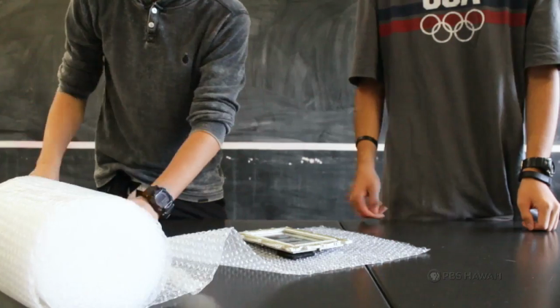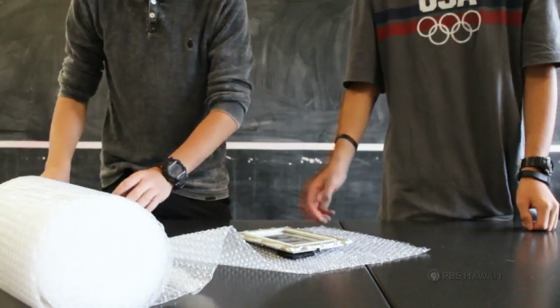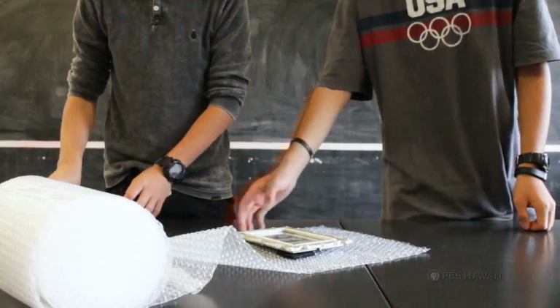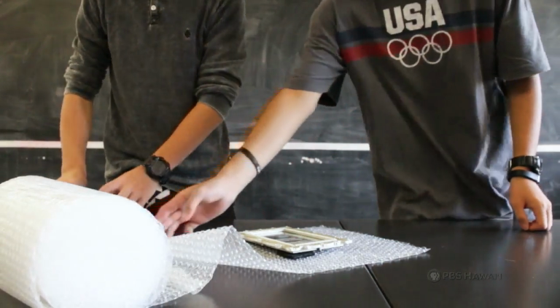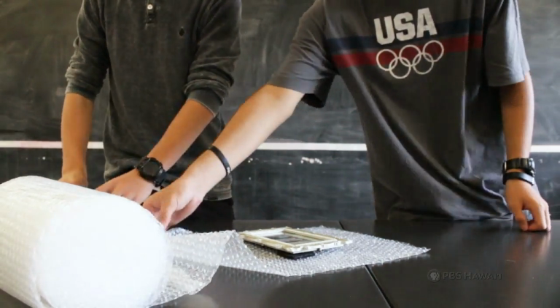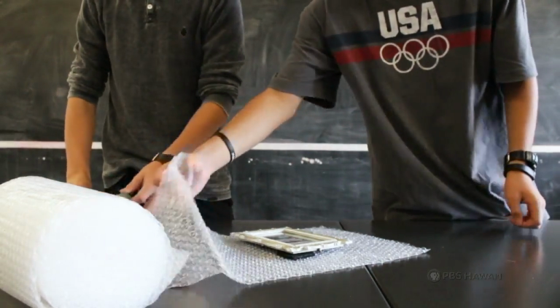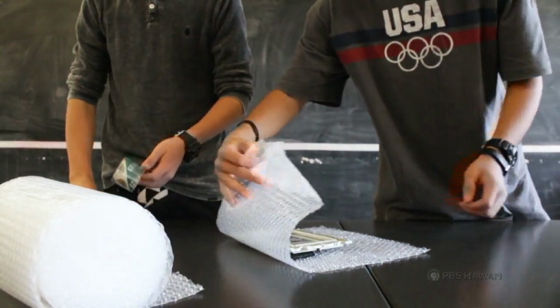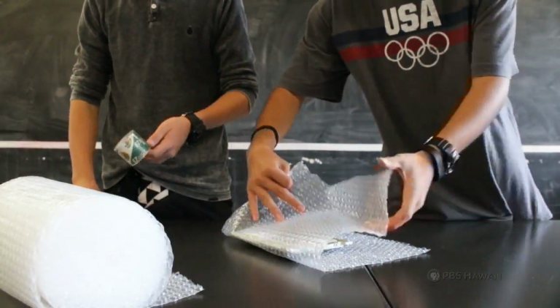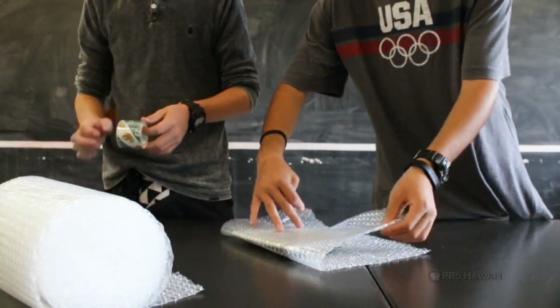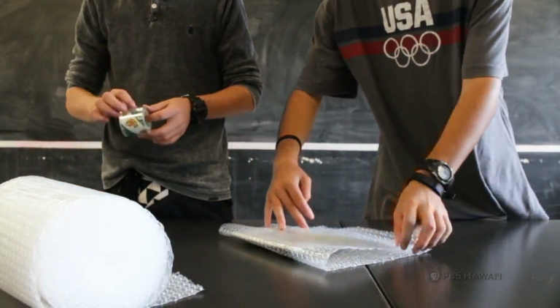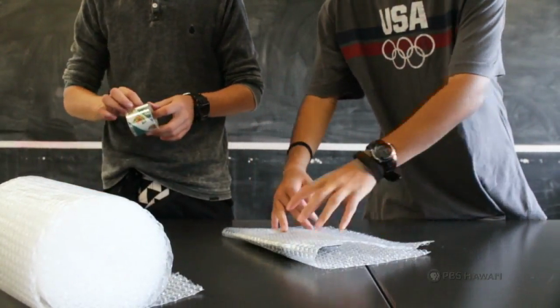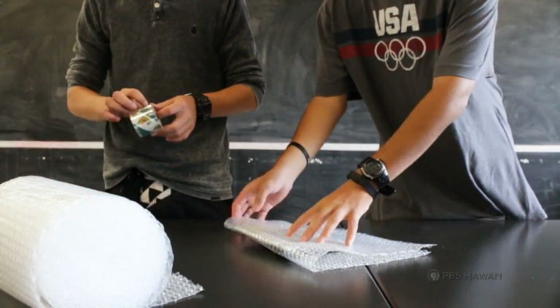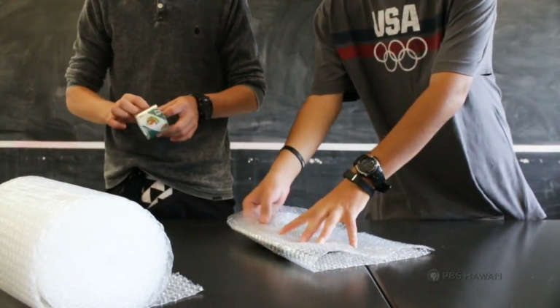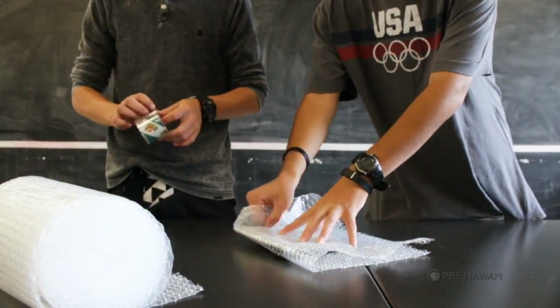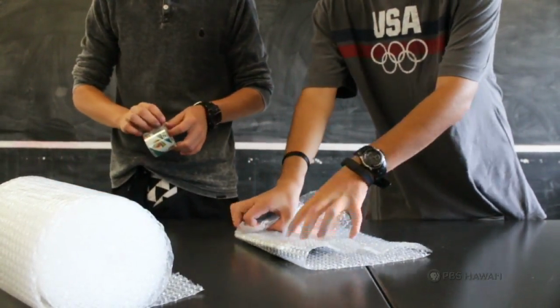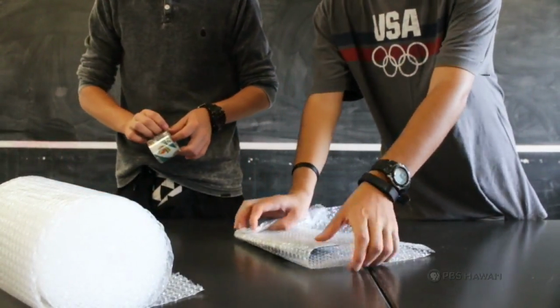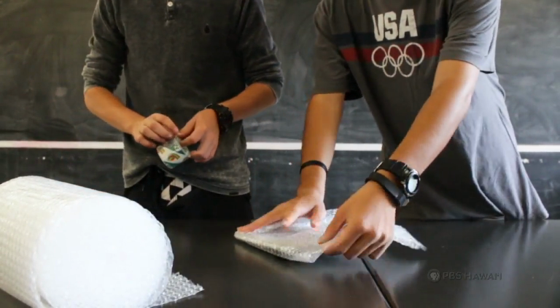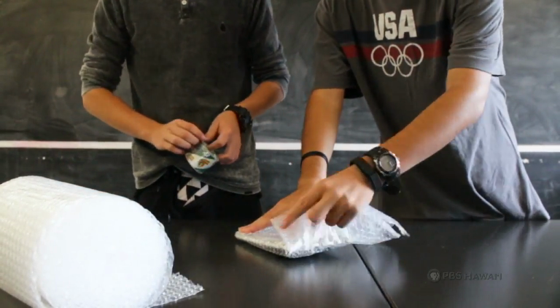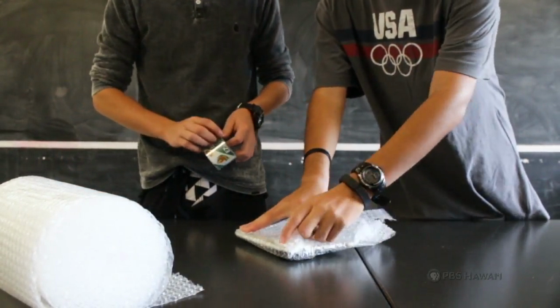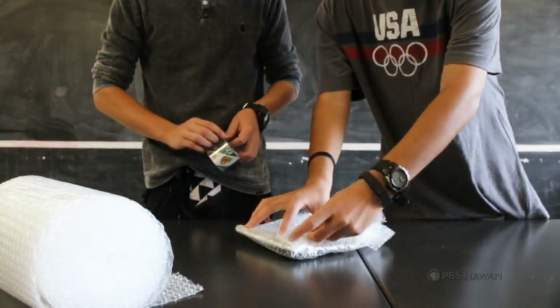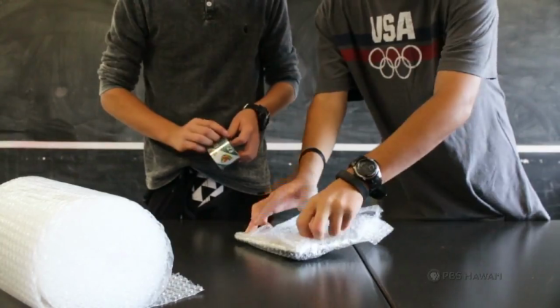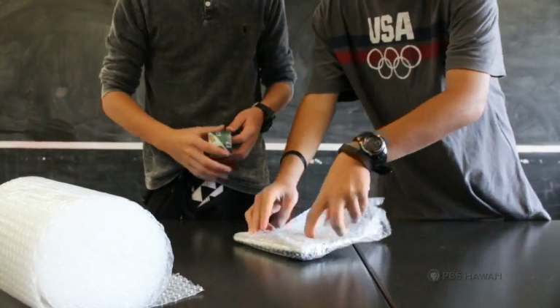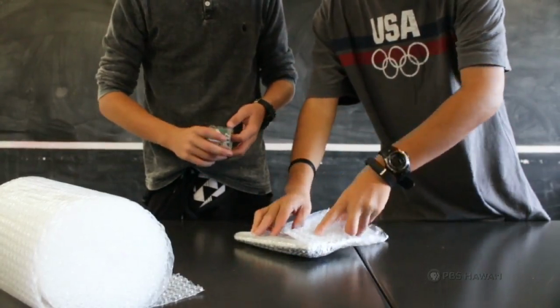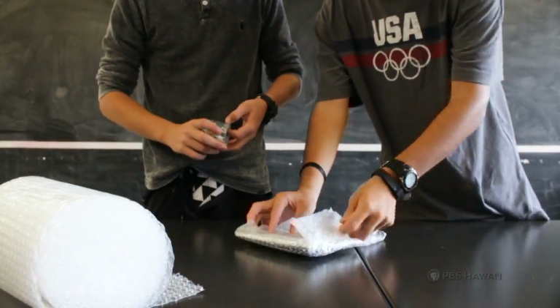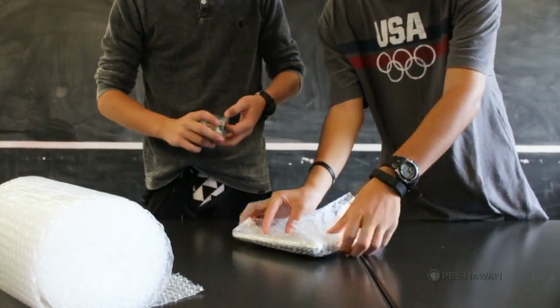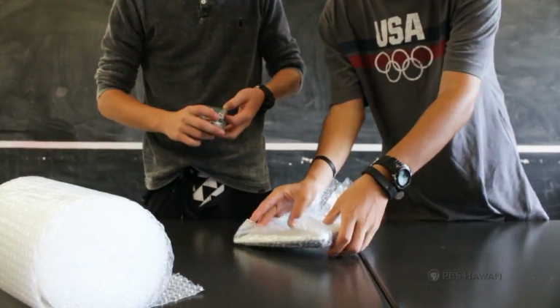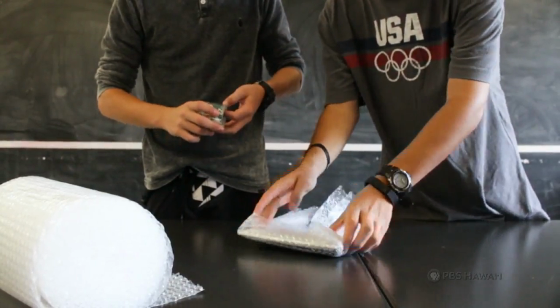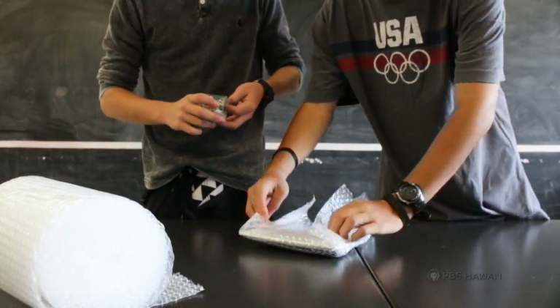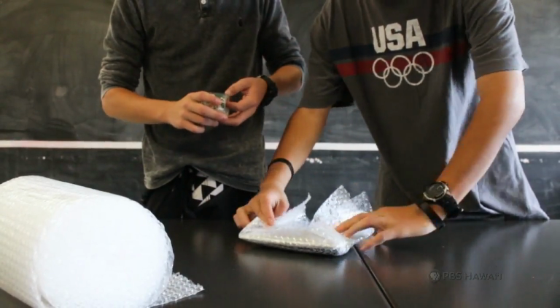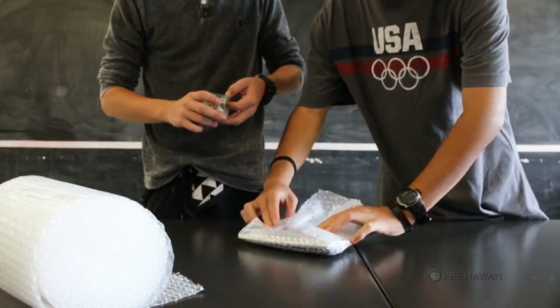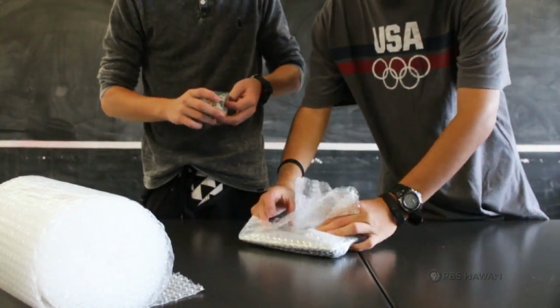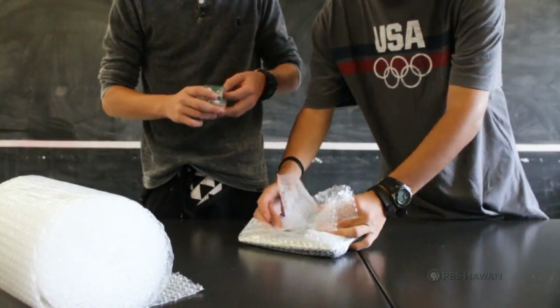Third, bubble wrap any fragile items before putting them into the box. This will secure the item so it won't break while being mailed.